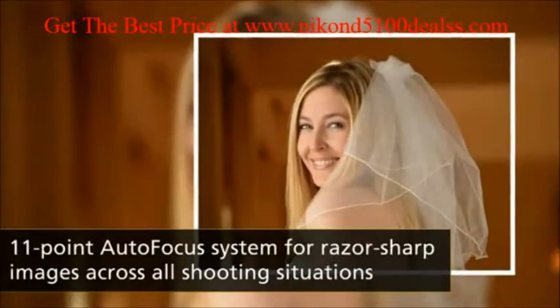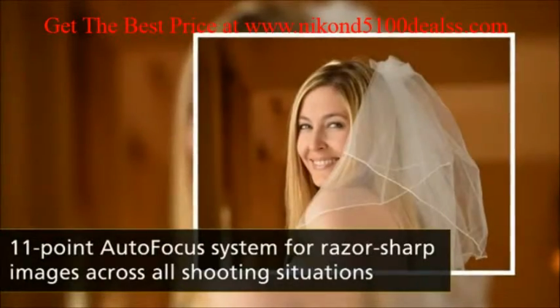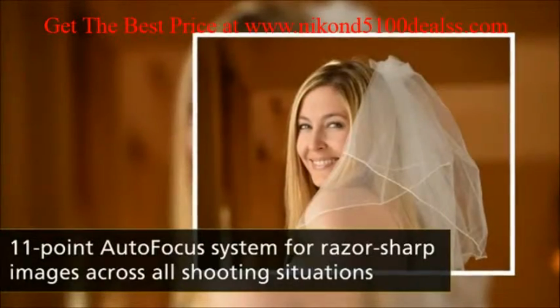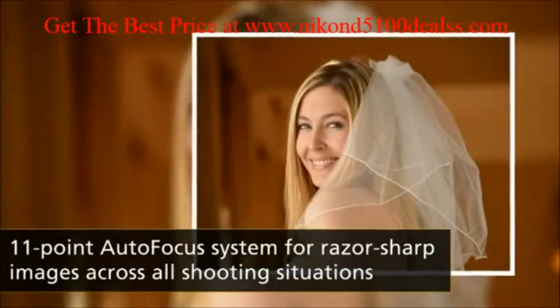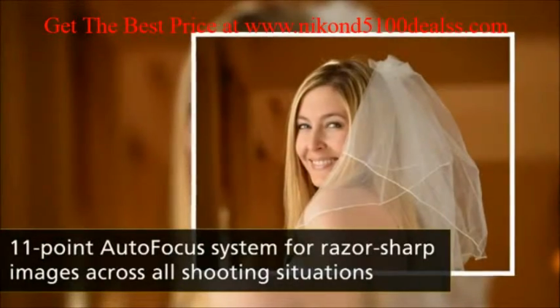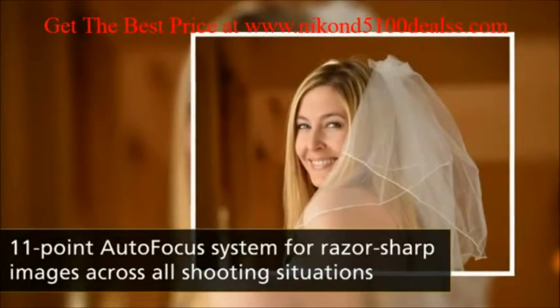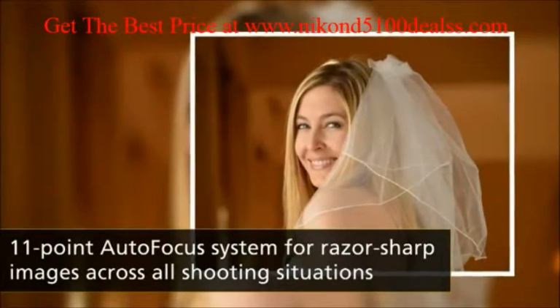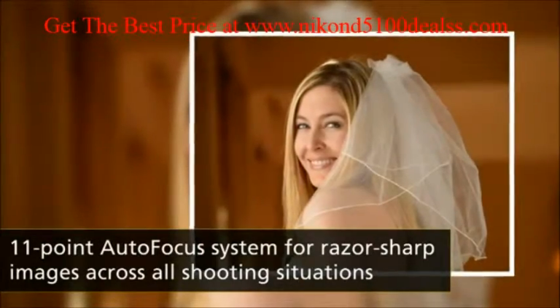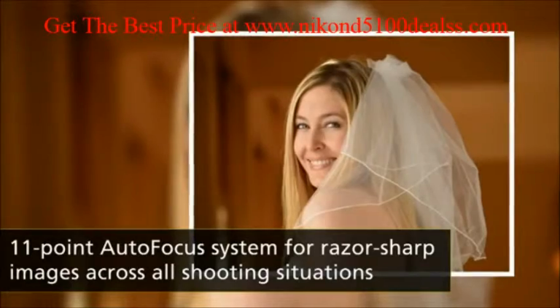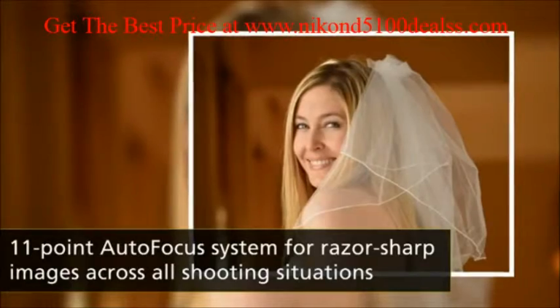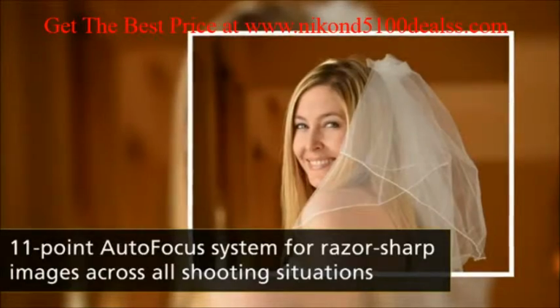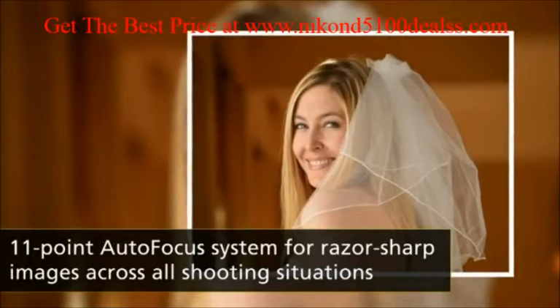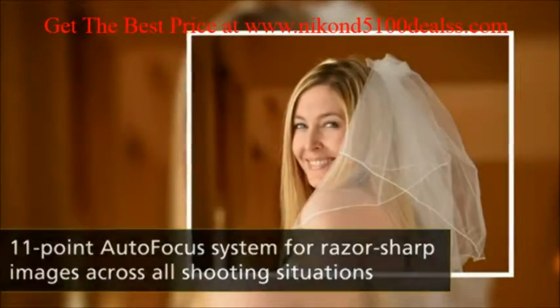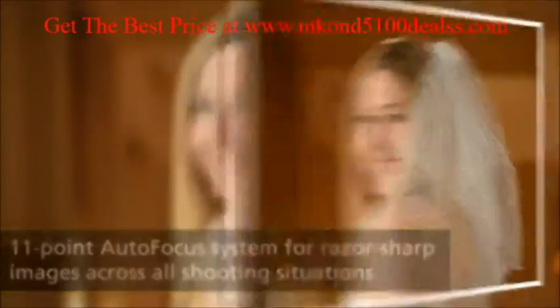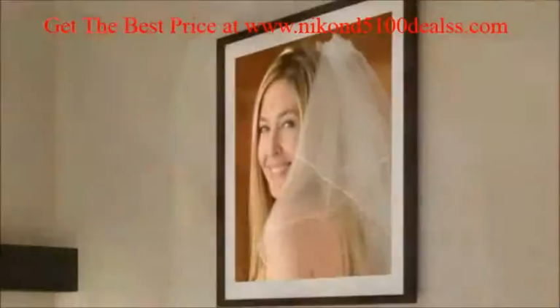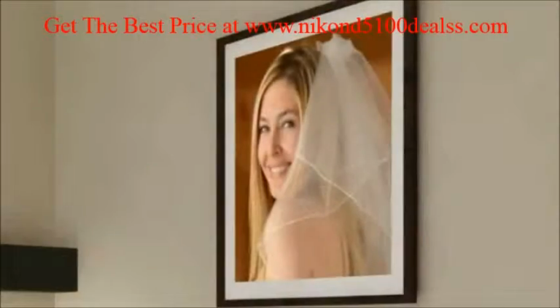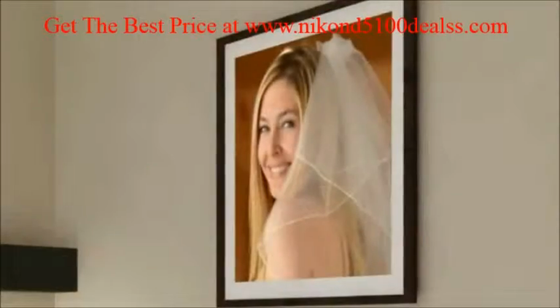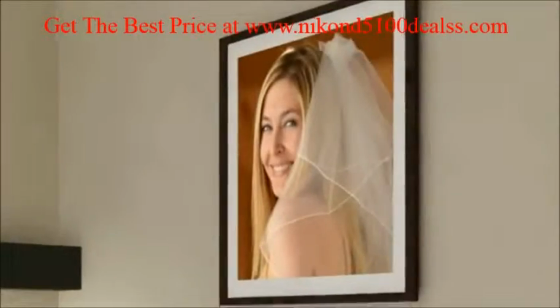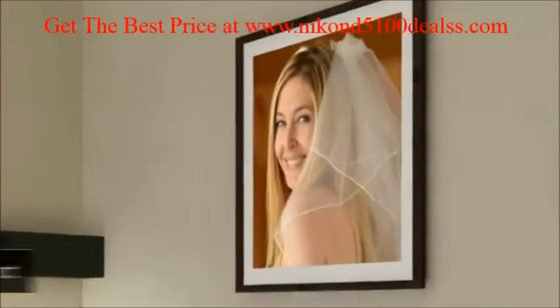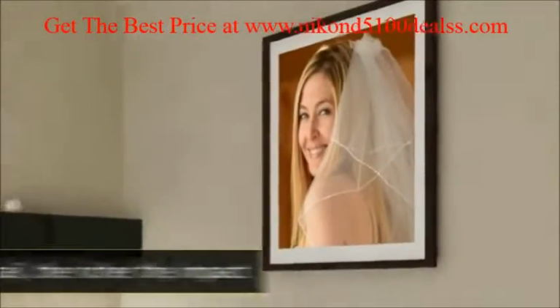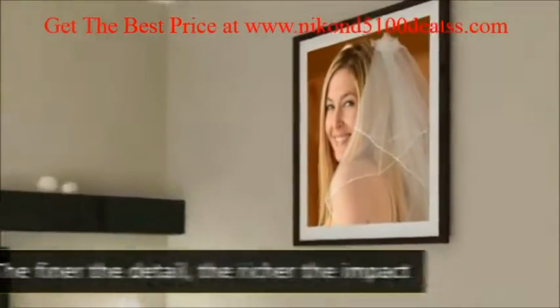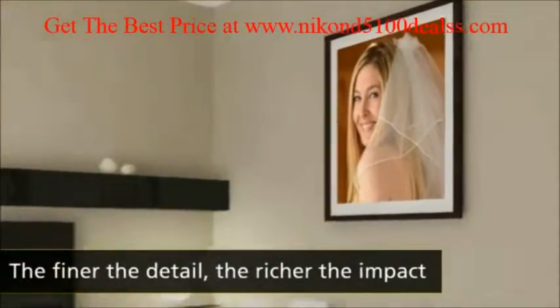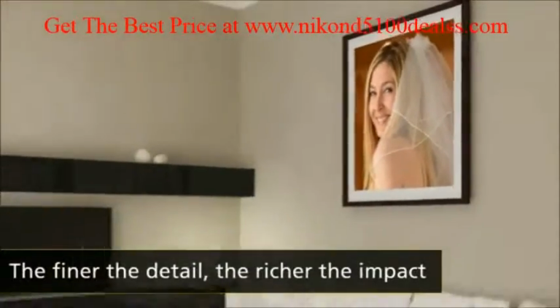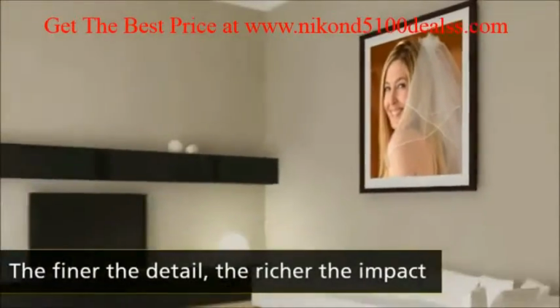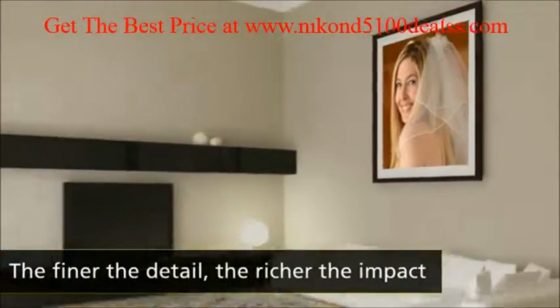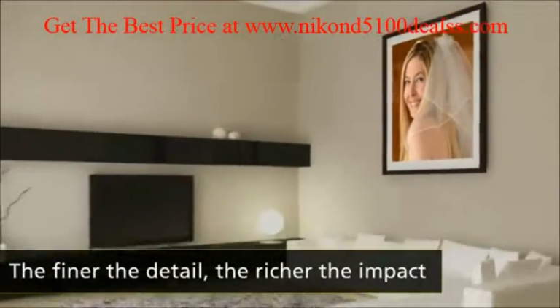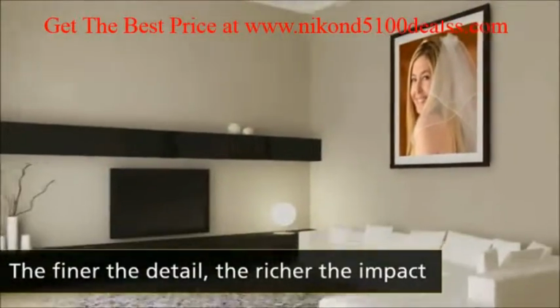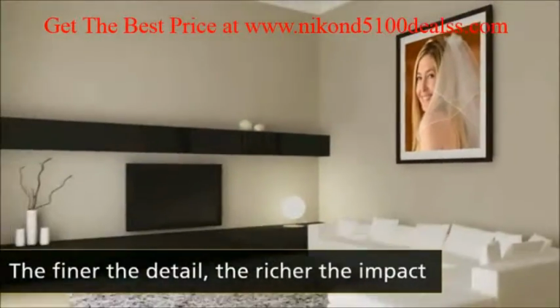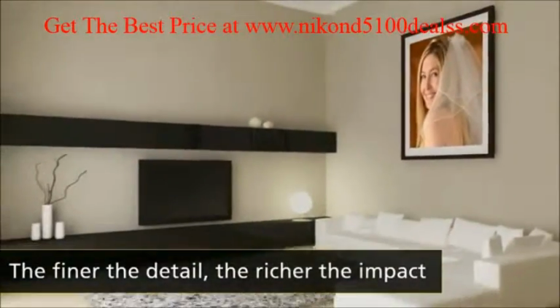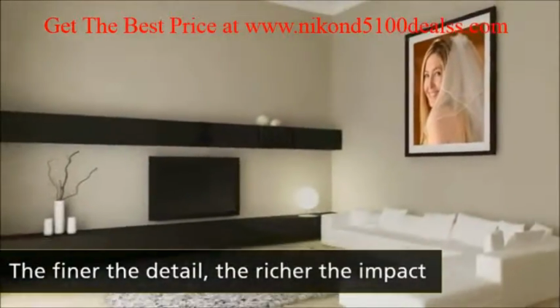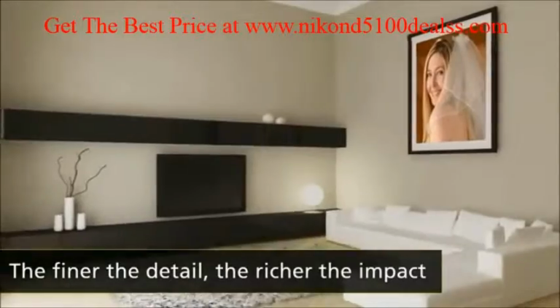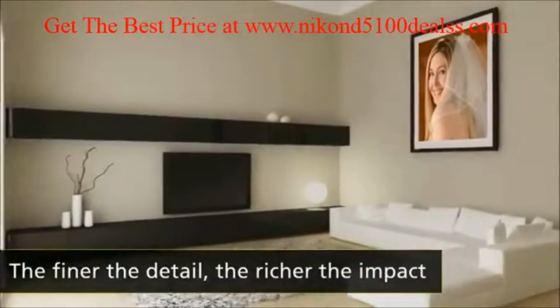Whatever you shoot, the 16.2 megapixel CMOS sensor delivers superb images that make great enlargements.